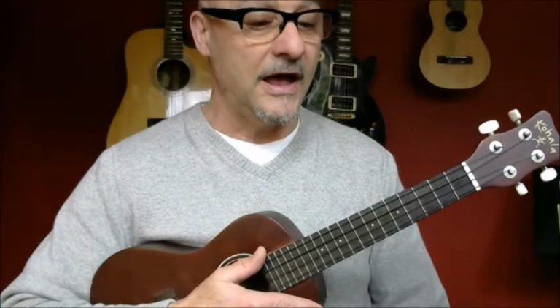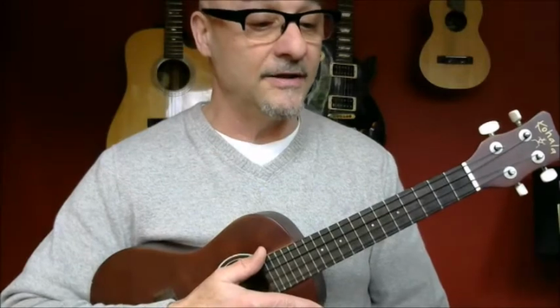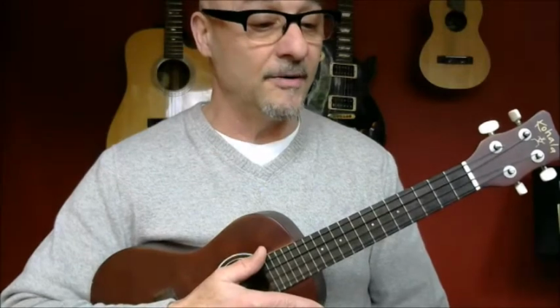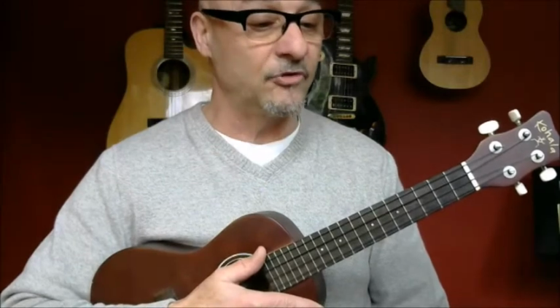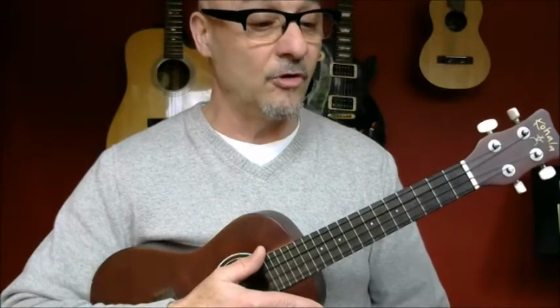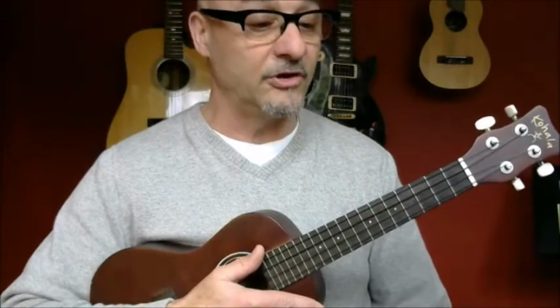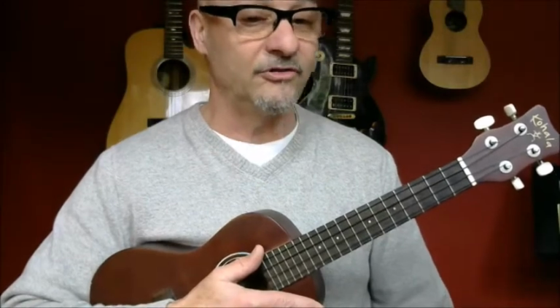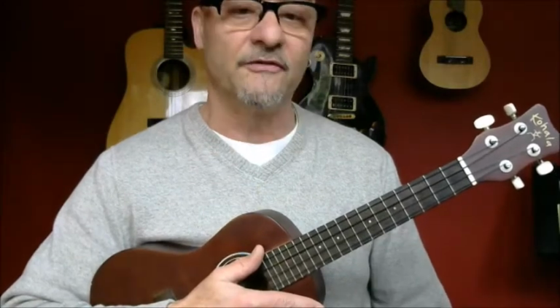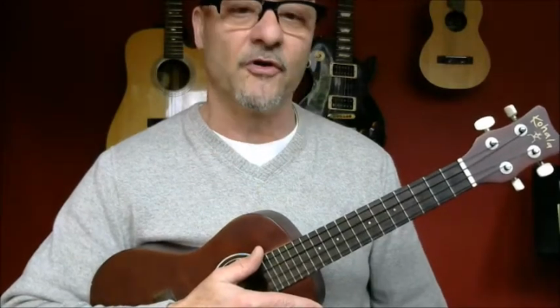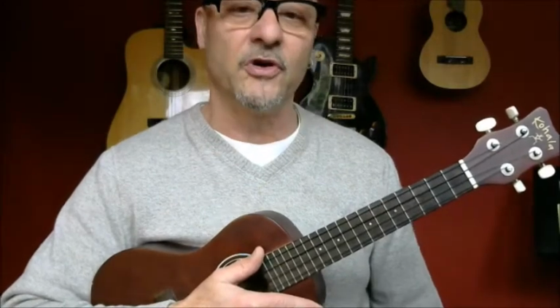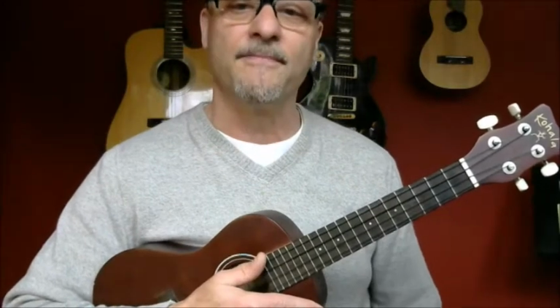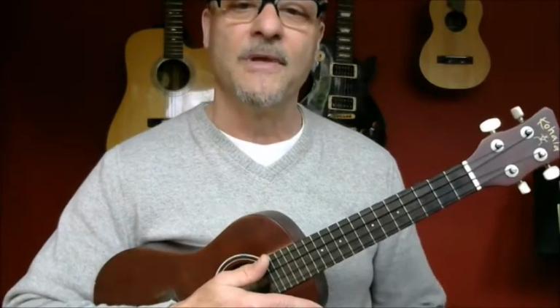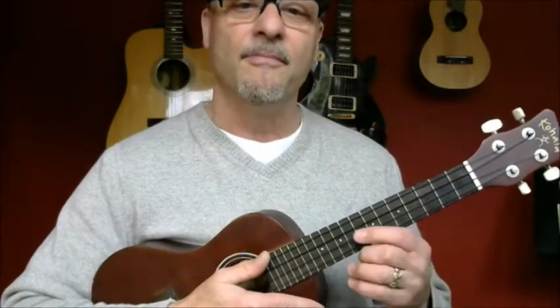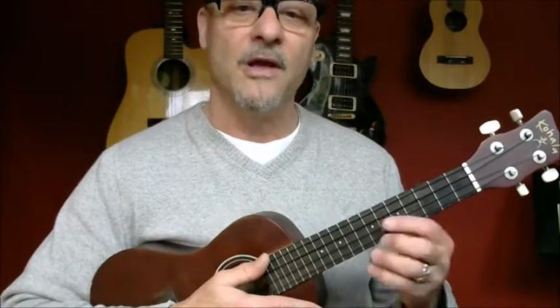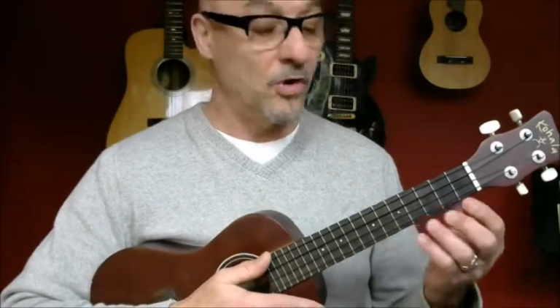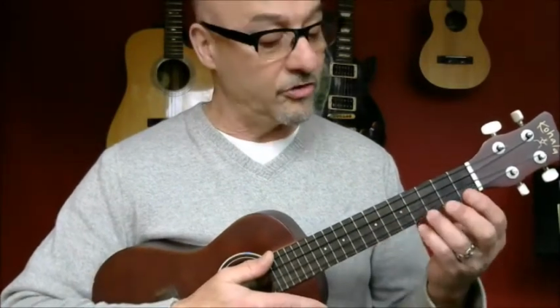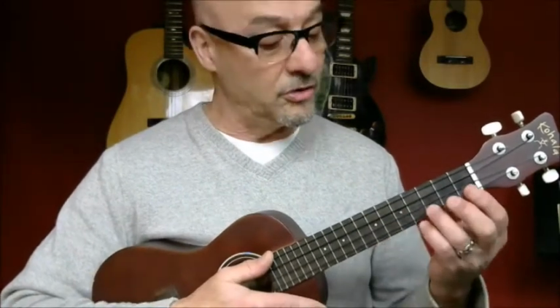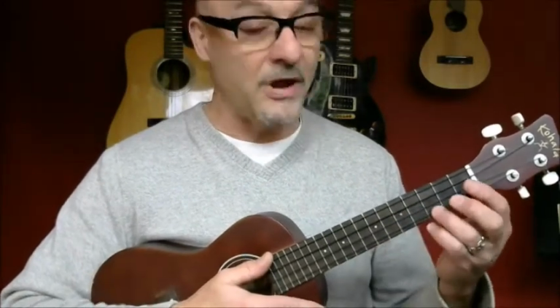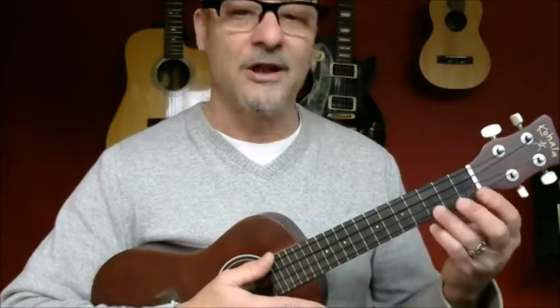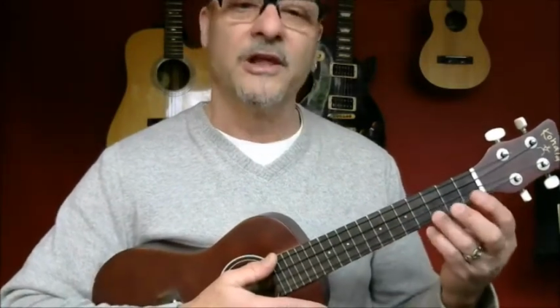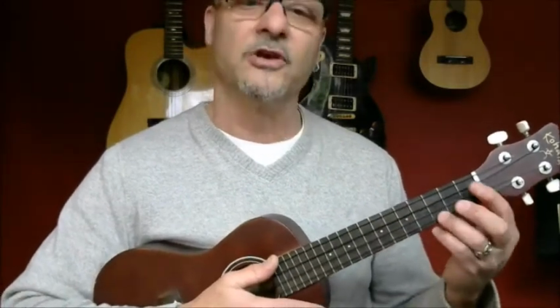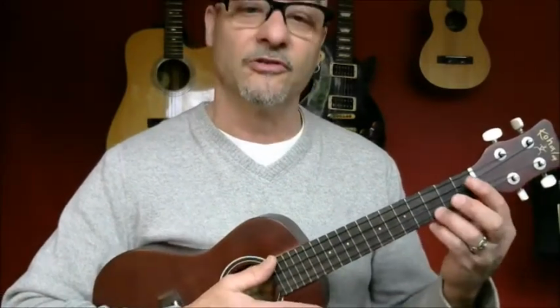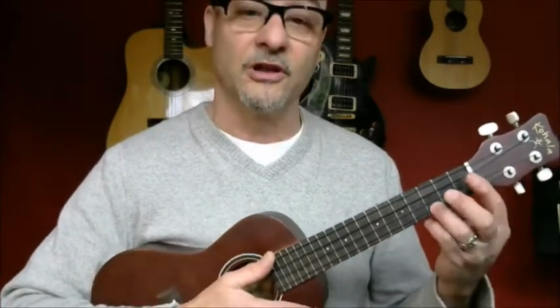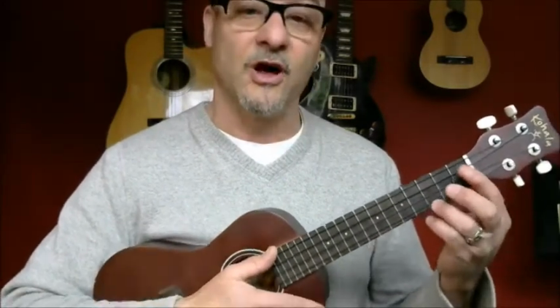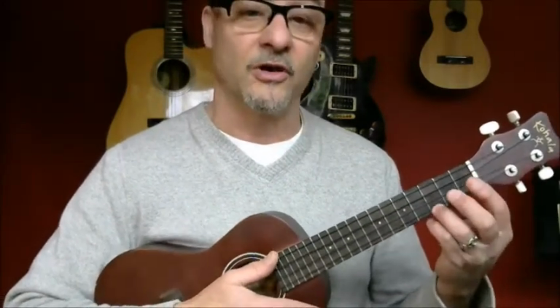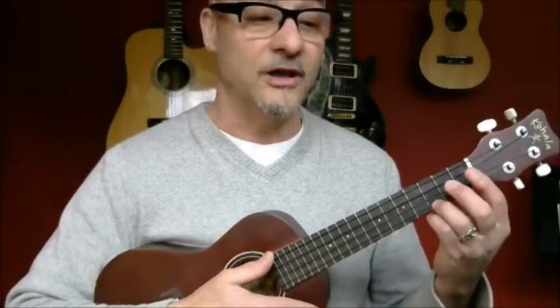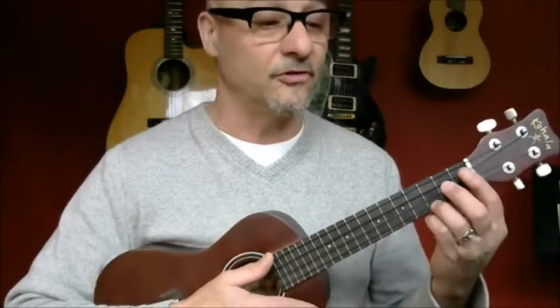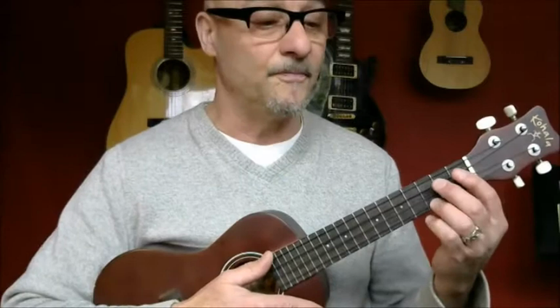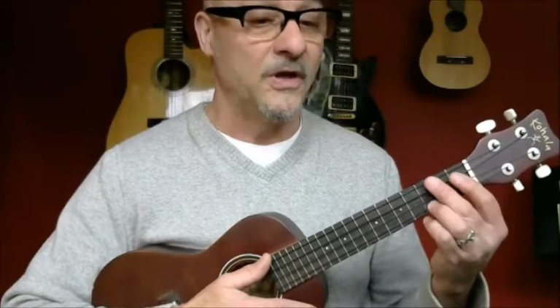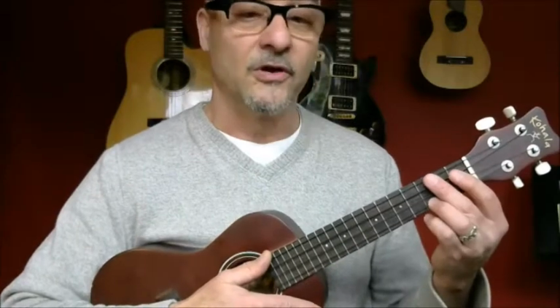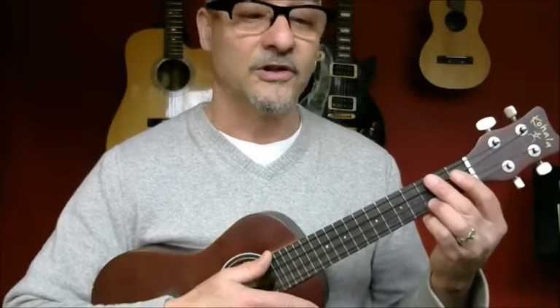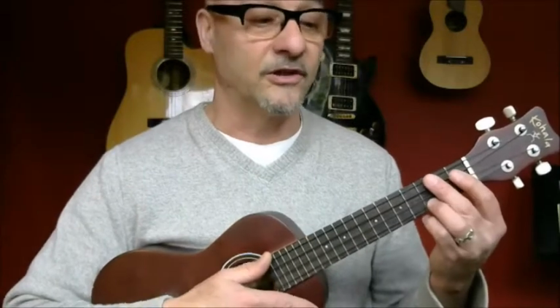I'm just going to sing it for you, and once you learn how to play it you can sing along. Okay, so it goes like this.